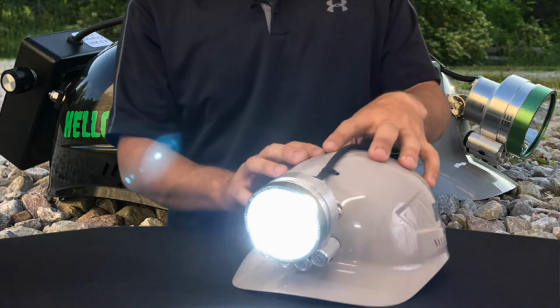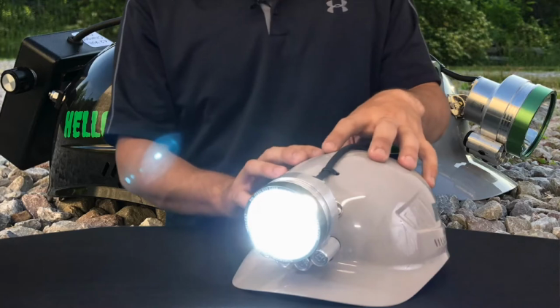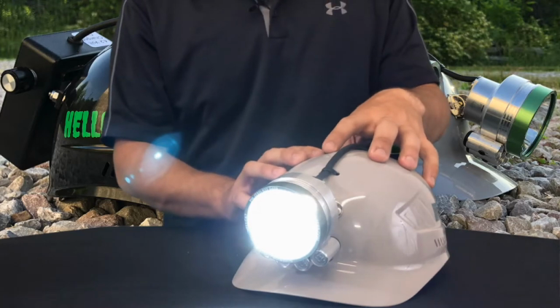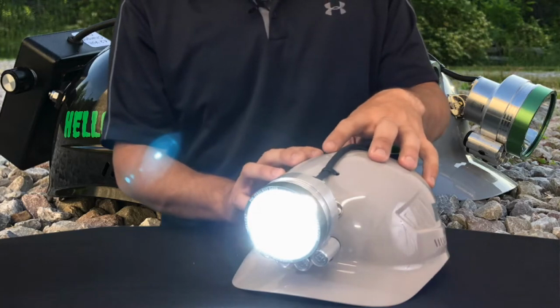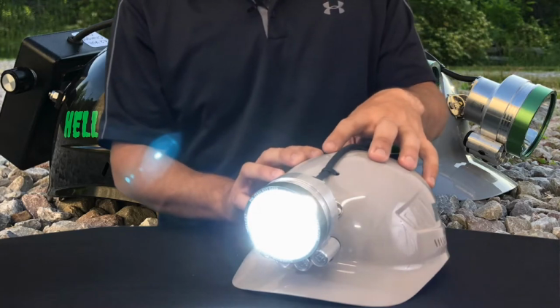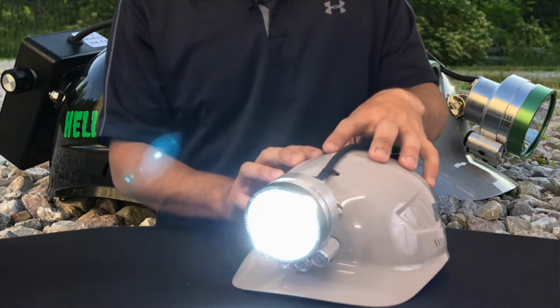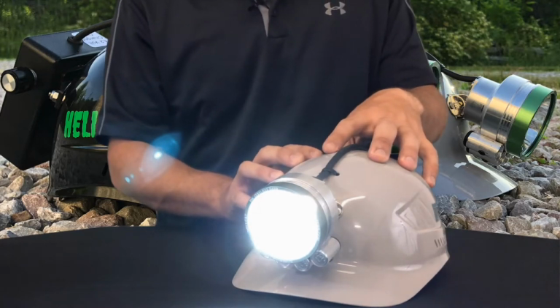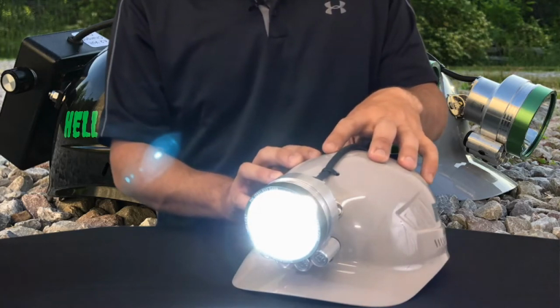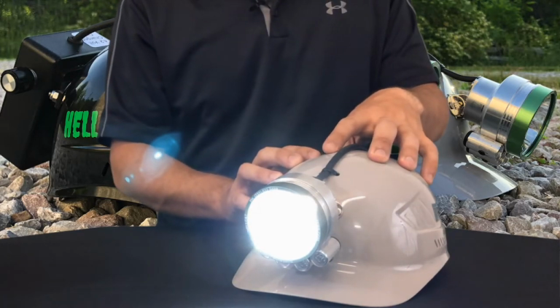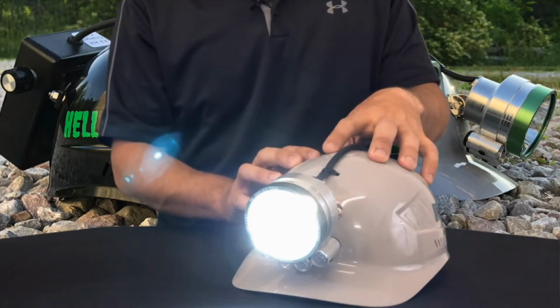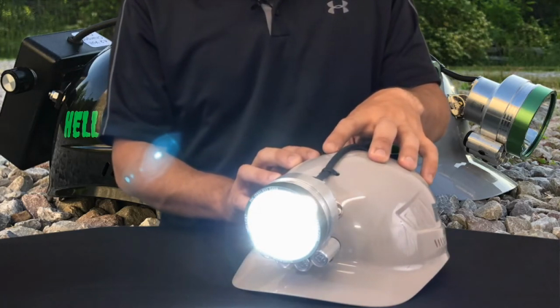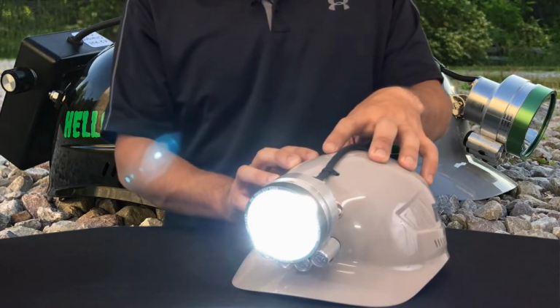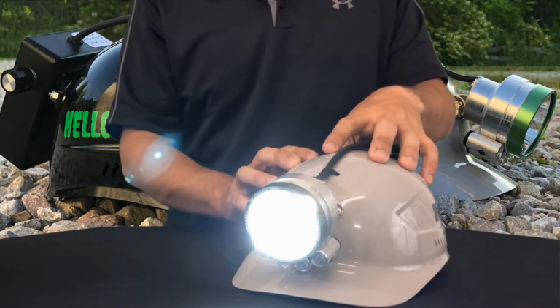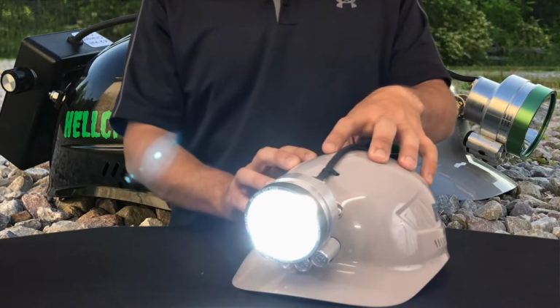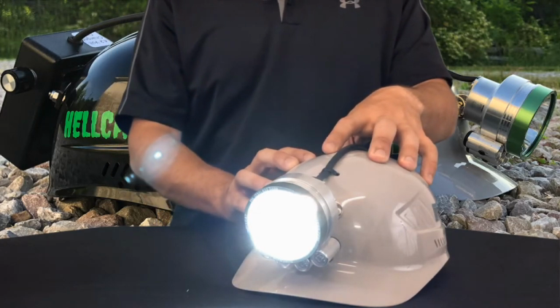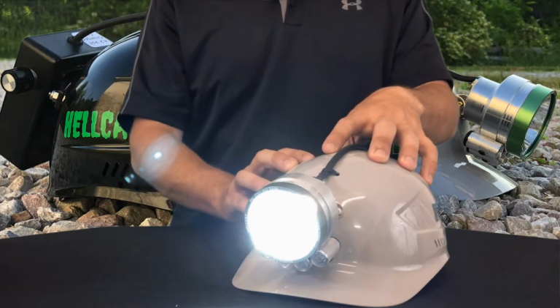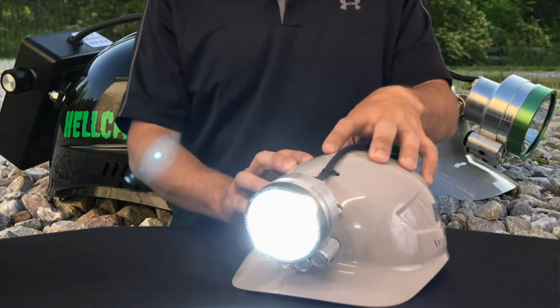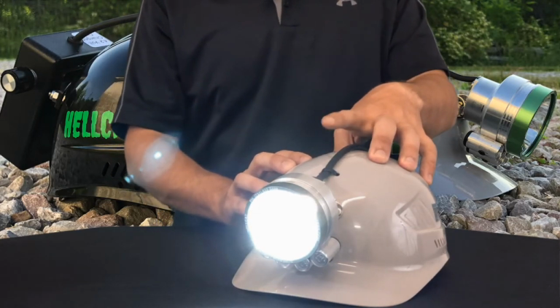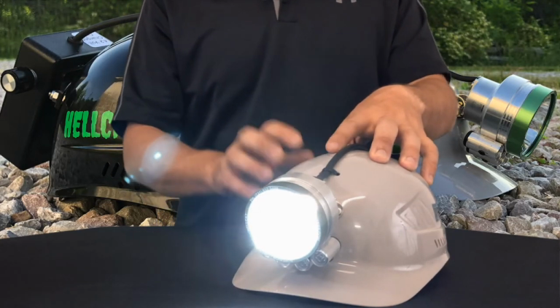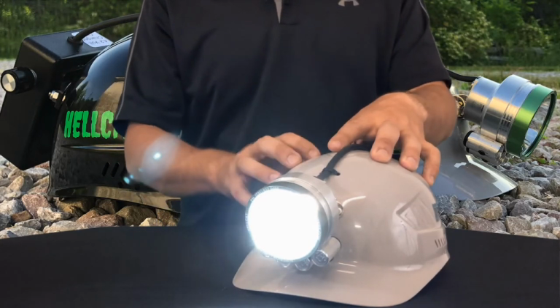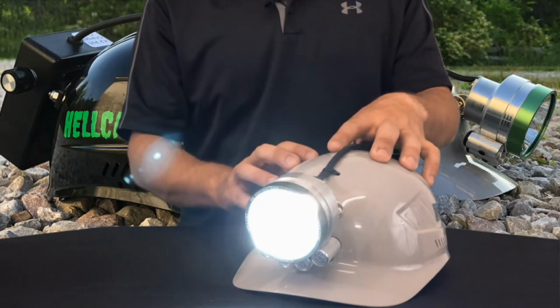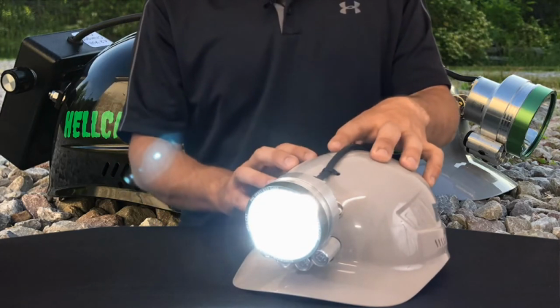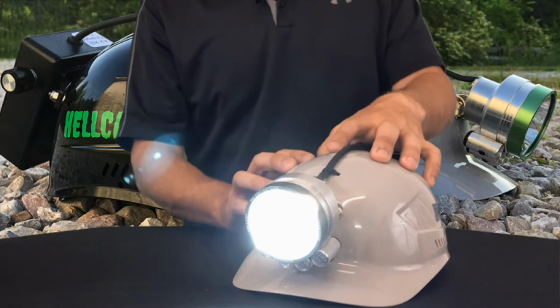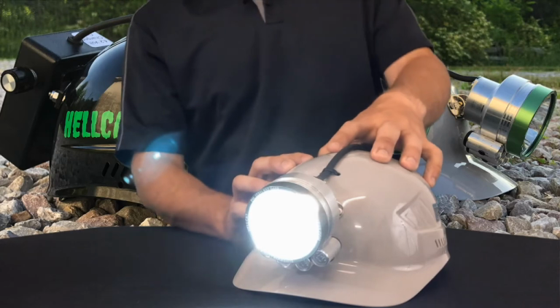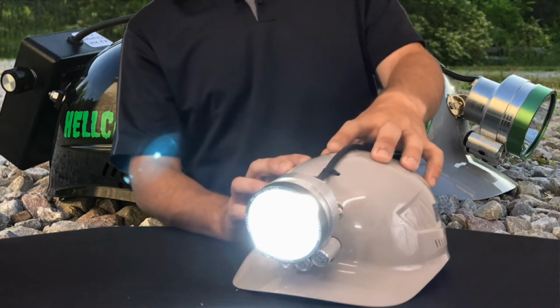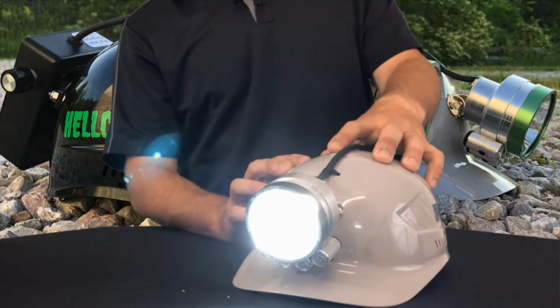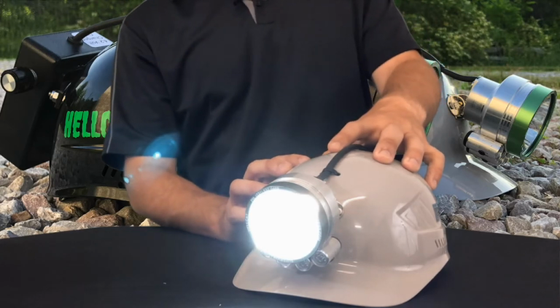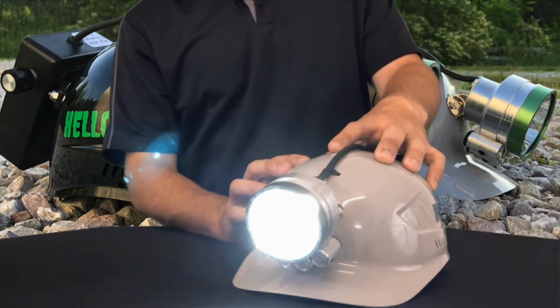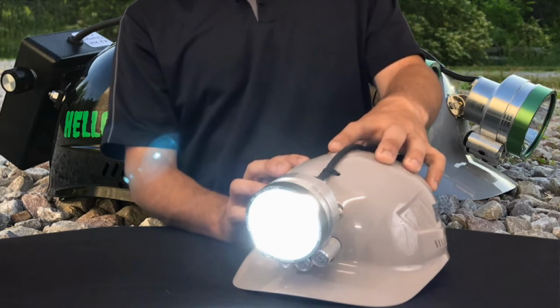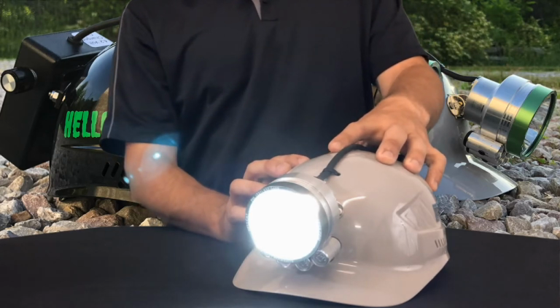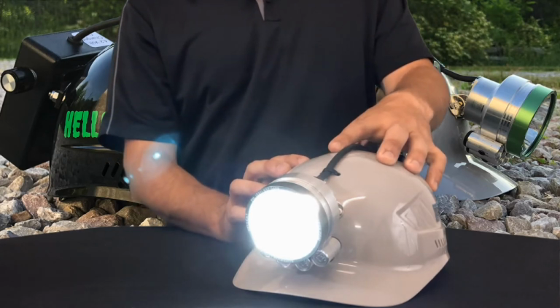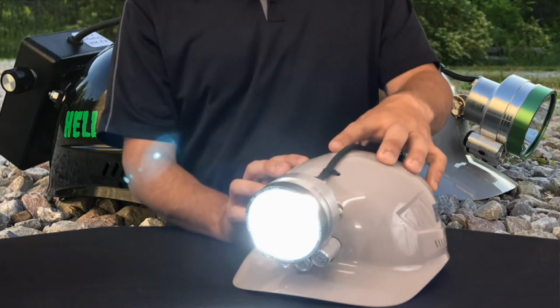The burn time on the Silver Edition is three hours on the main beam and 11 hours on the auxiliary light wide open.